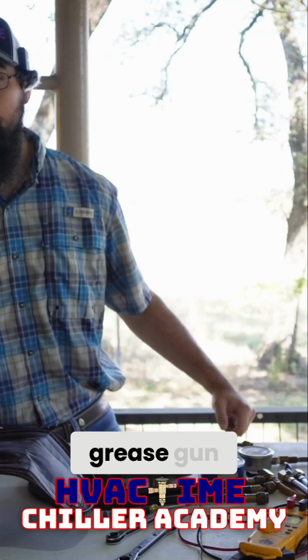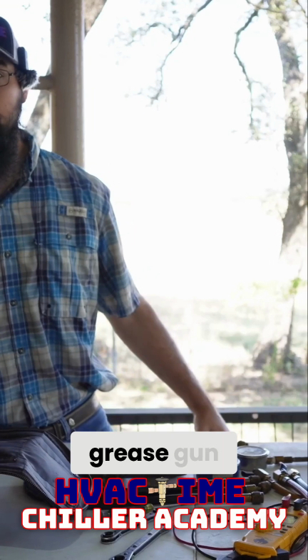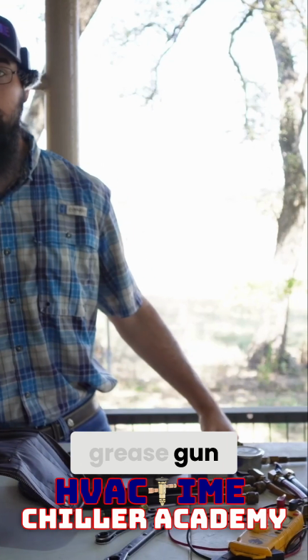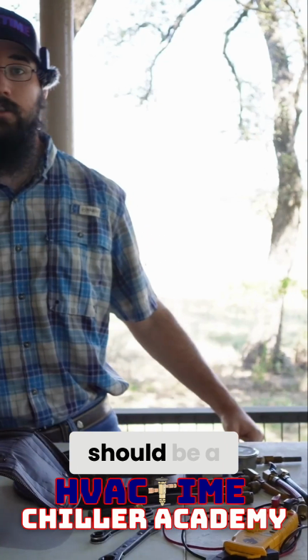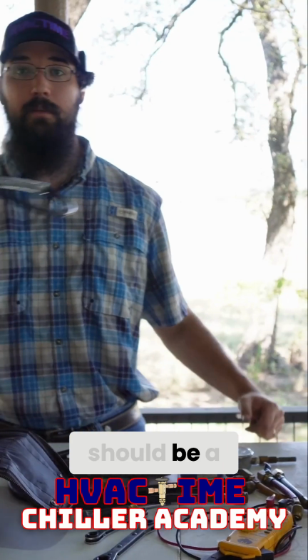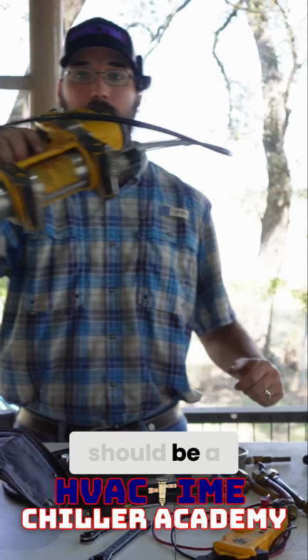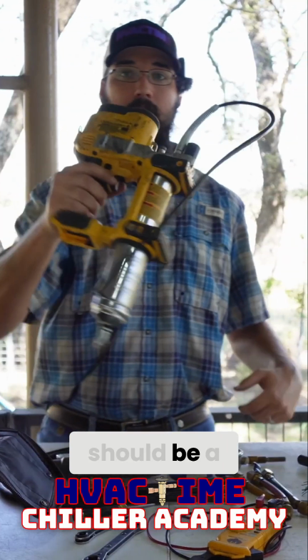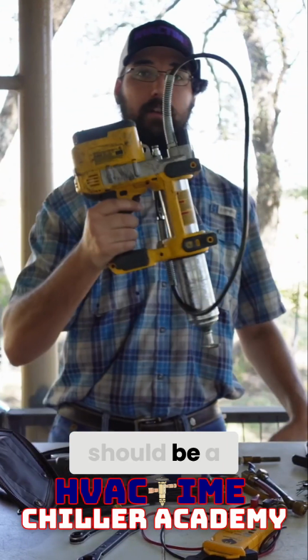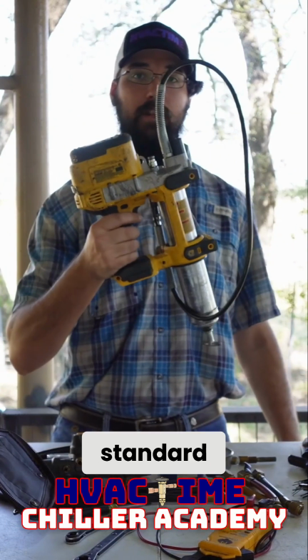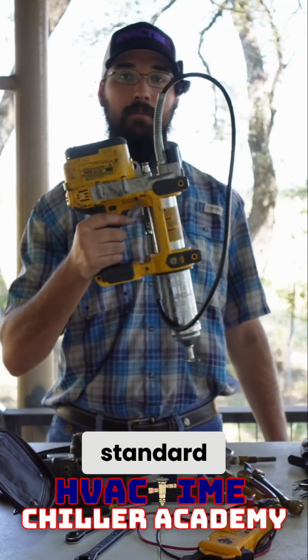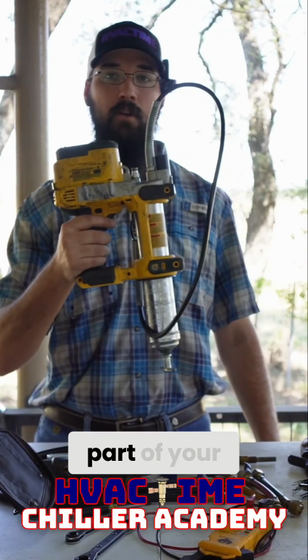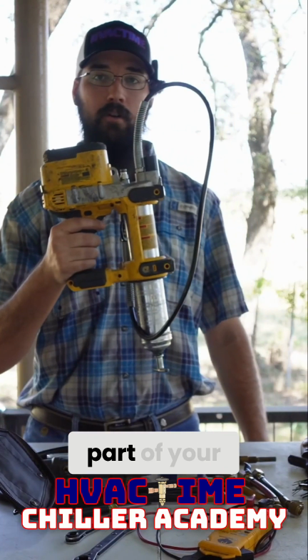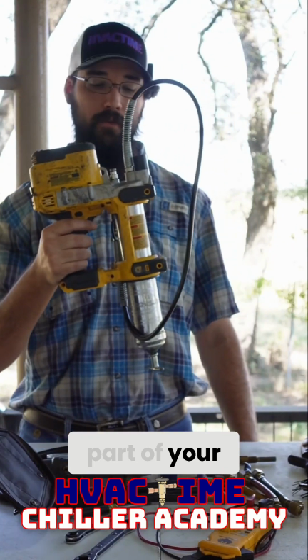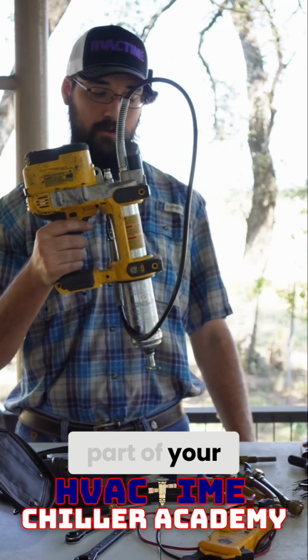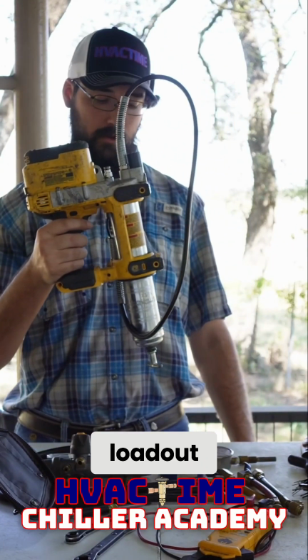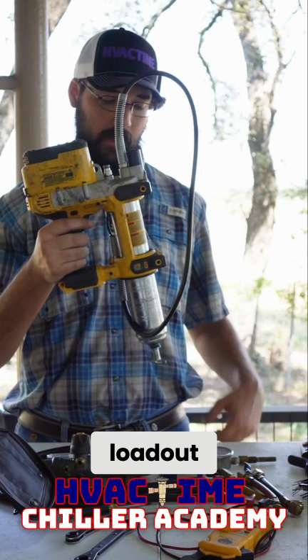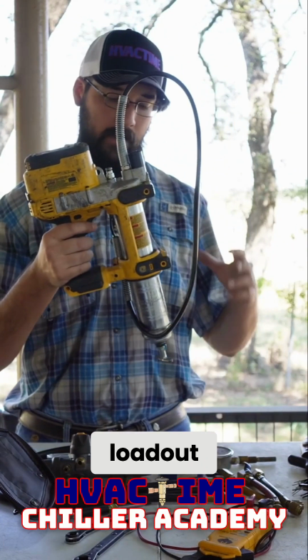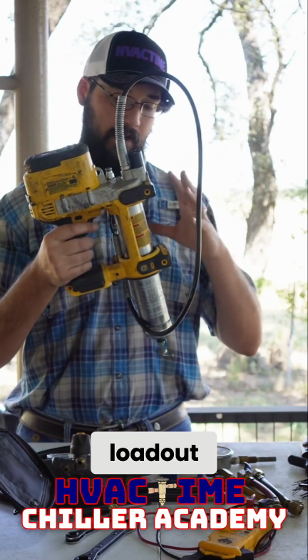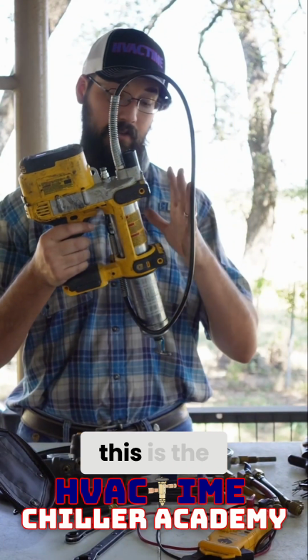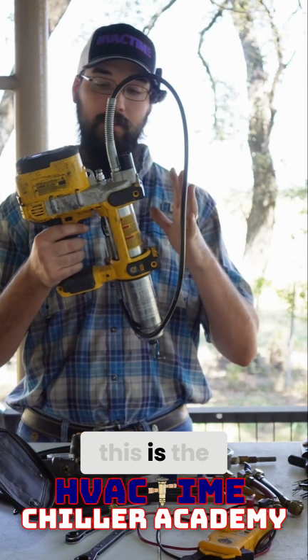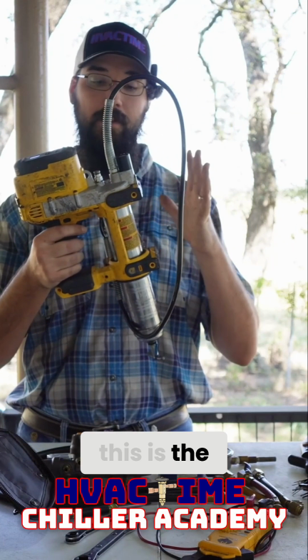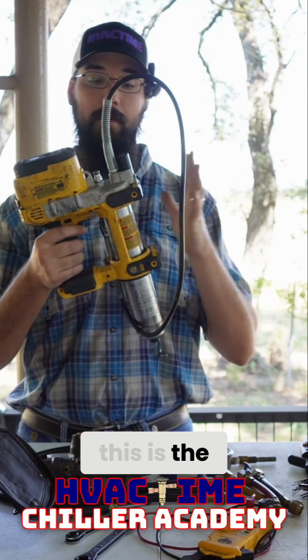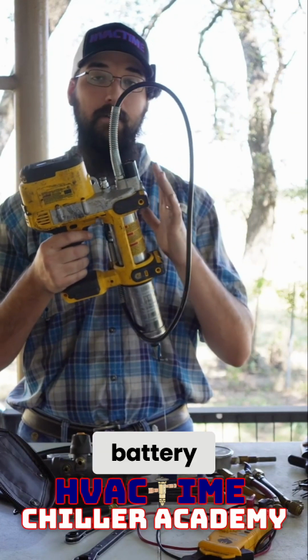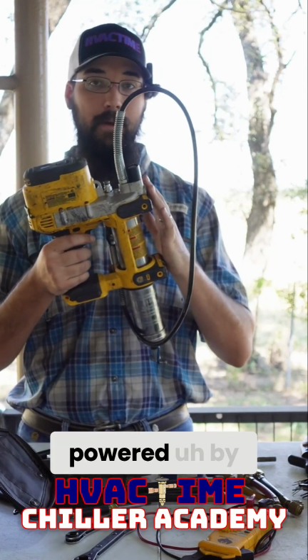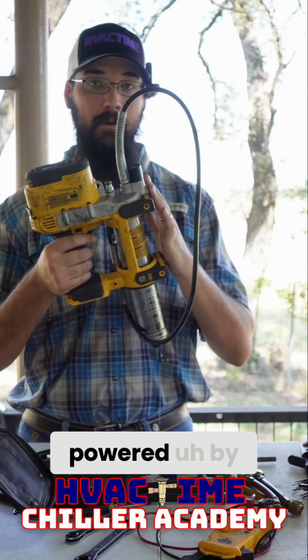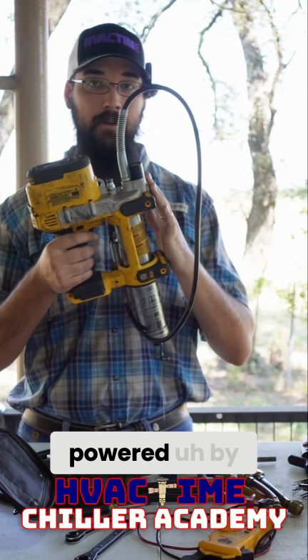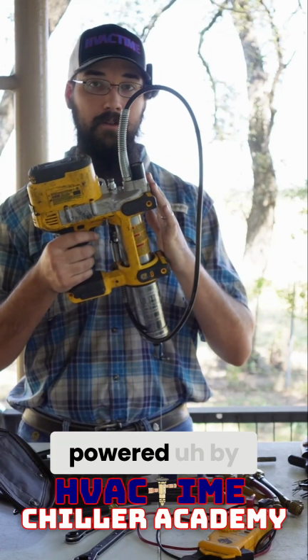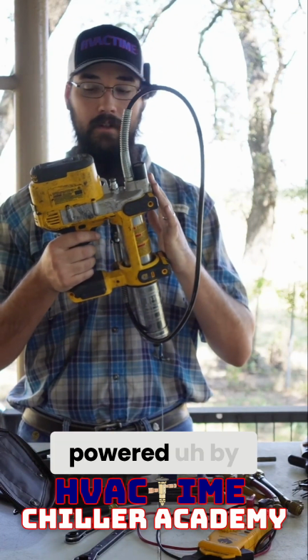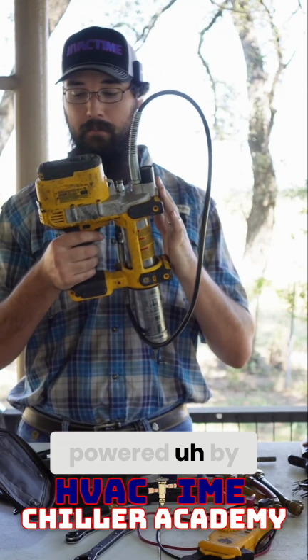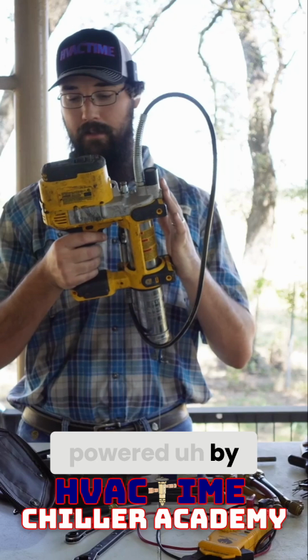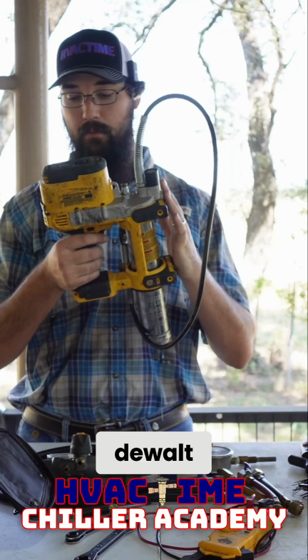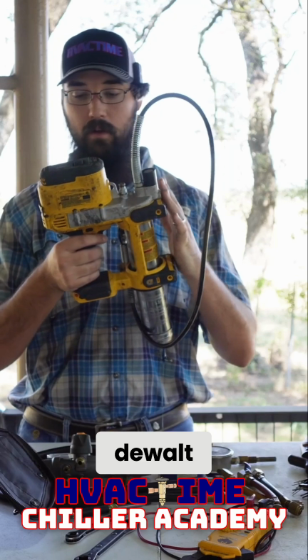Grease guns should be a standard part of your loadout. This is the battery powered by Dewalt.